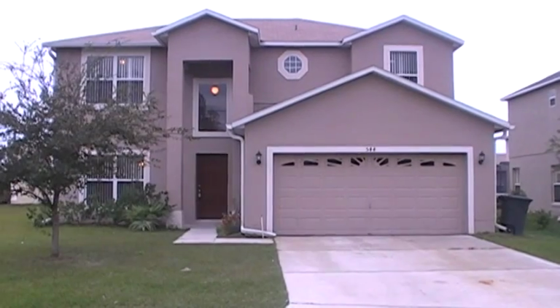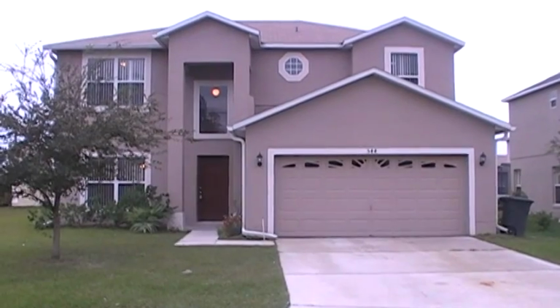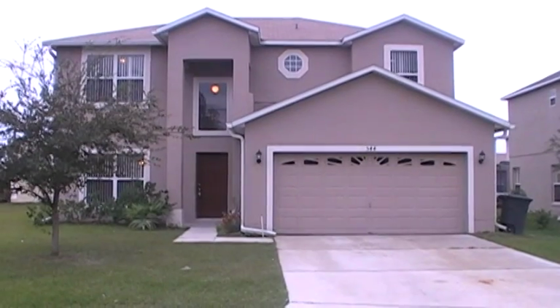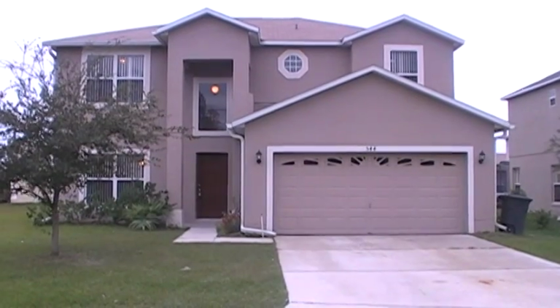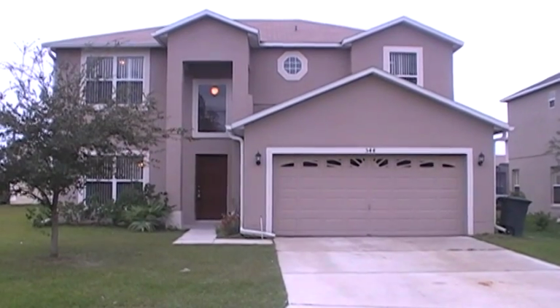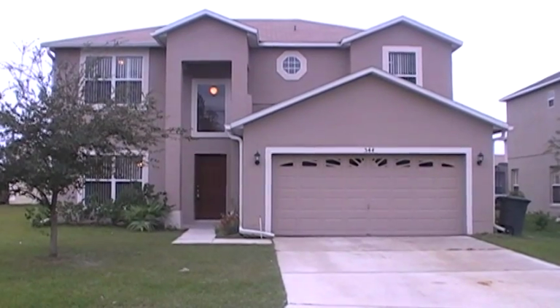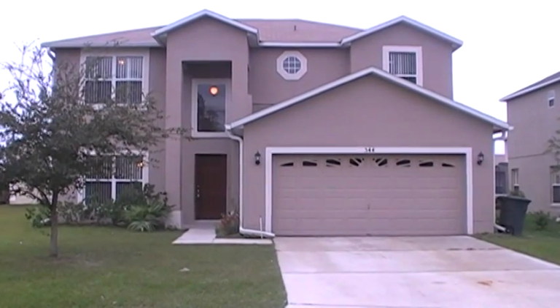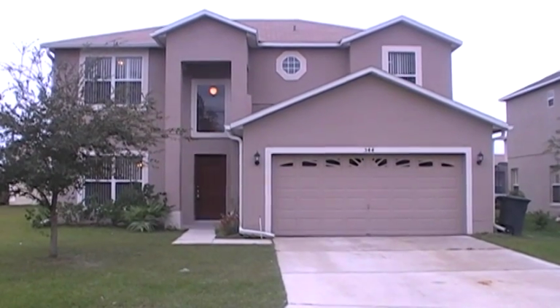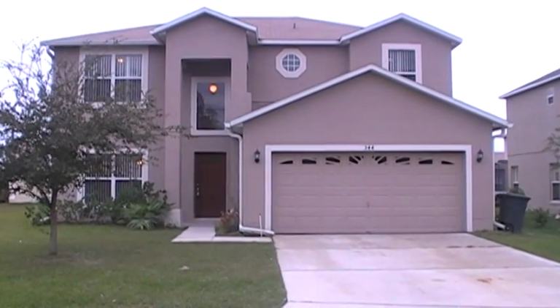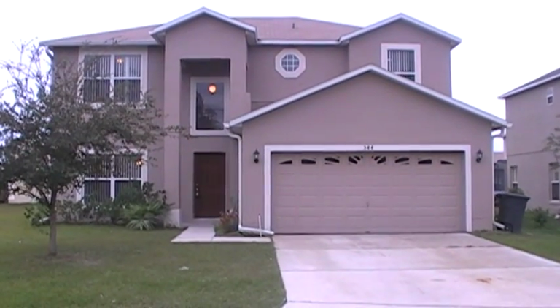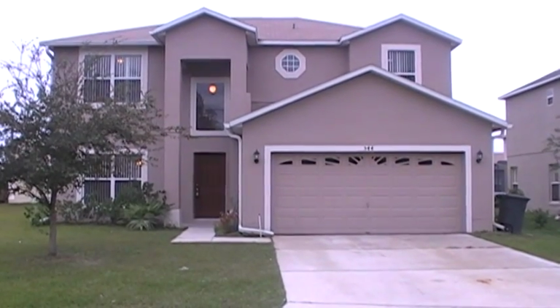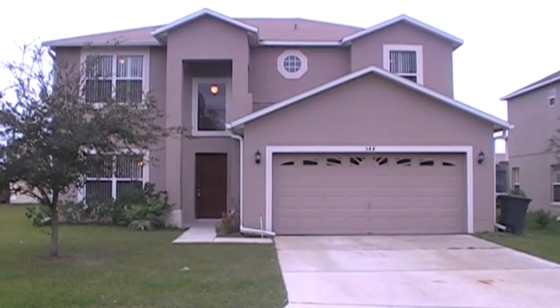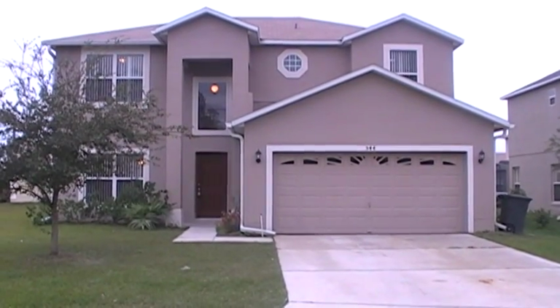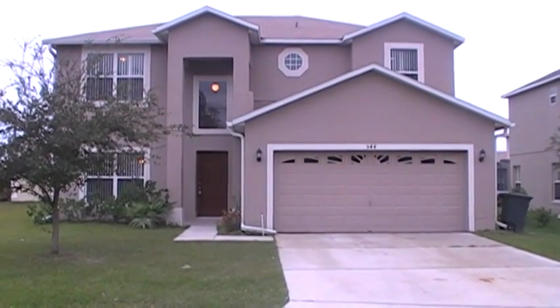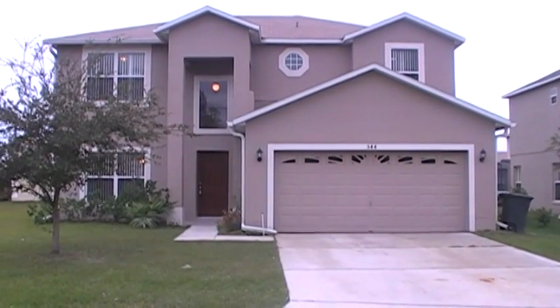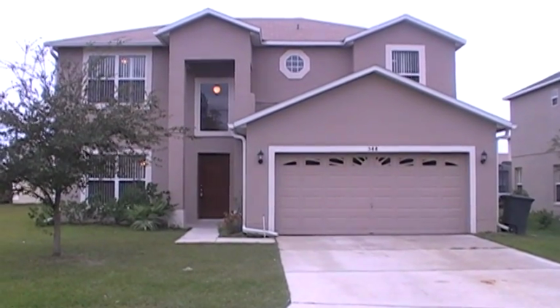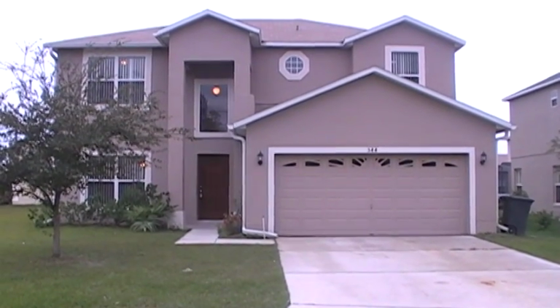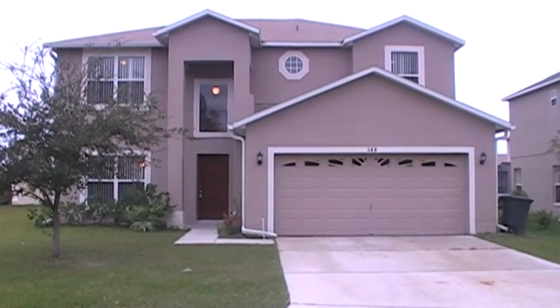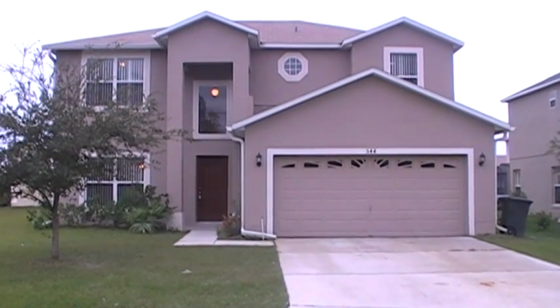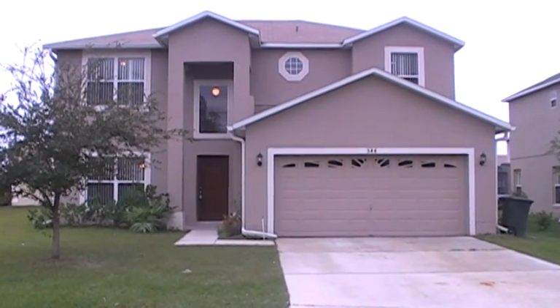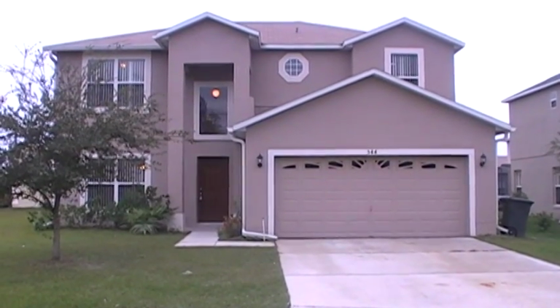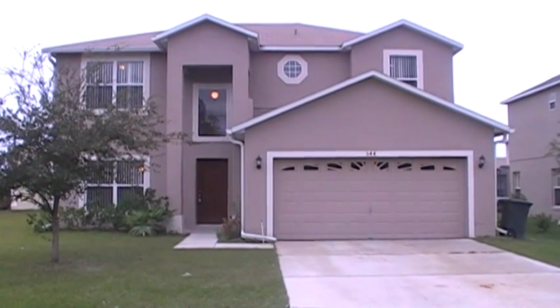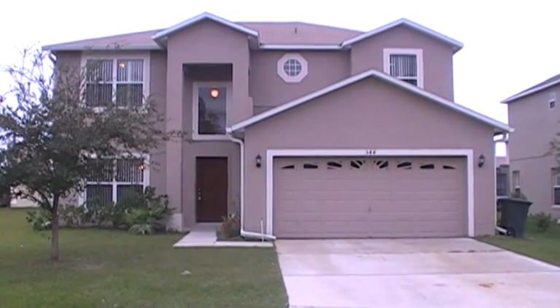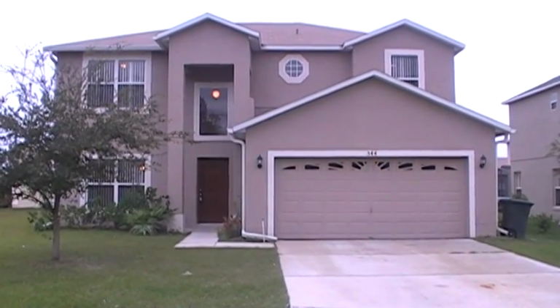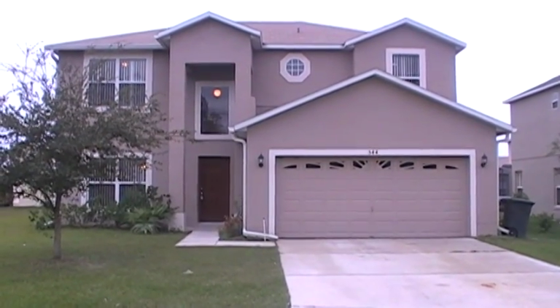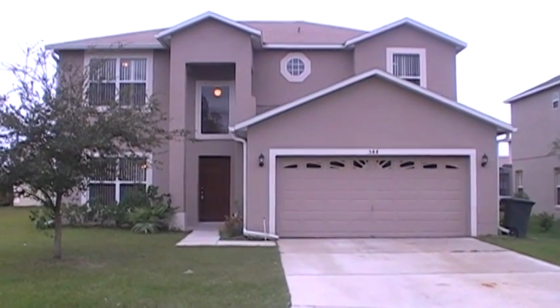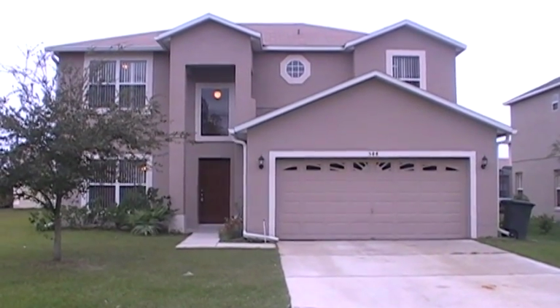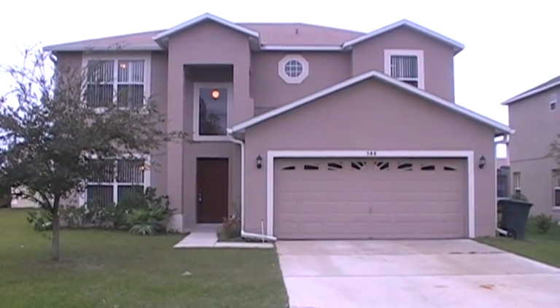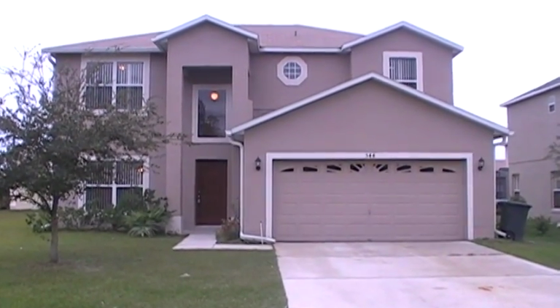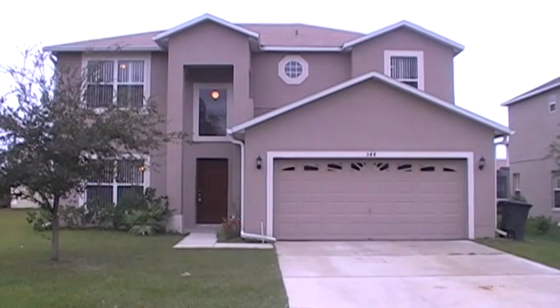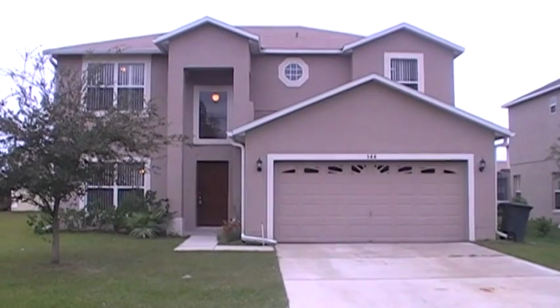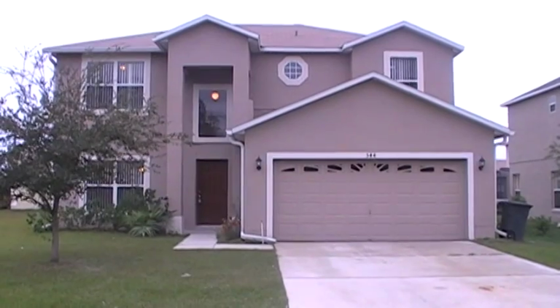This is 544 Viceroy Court, Kissimmee, Florida, also known as Poinciana.